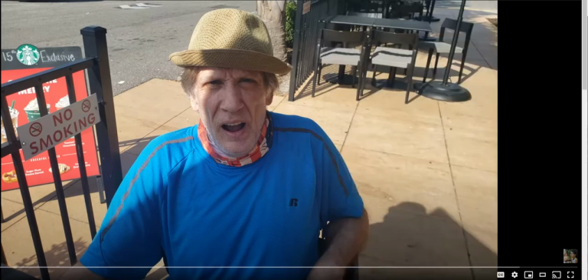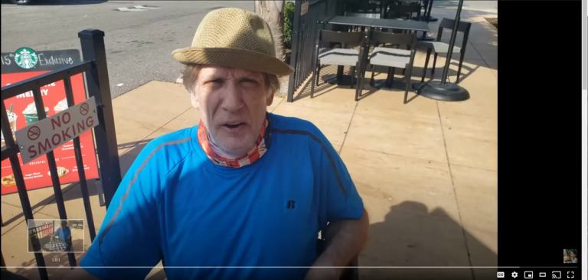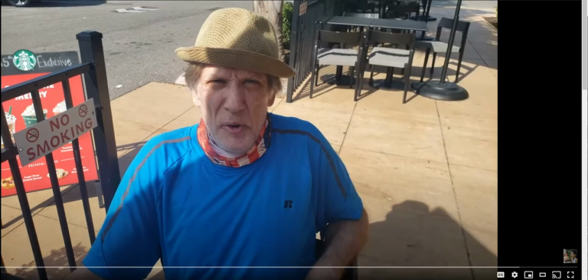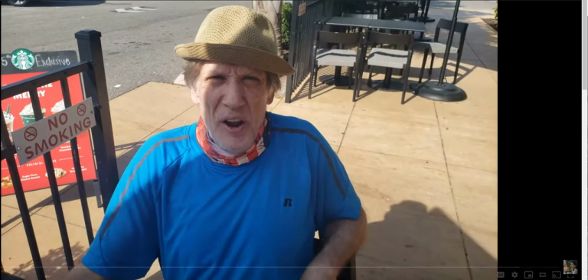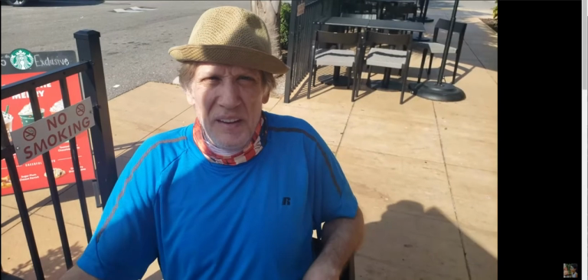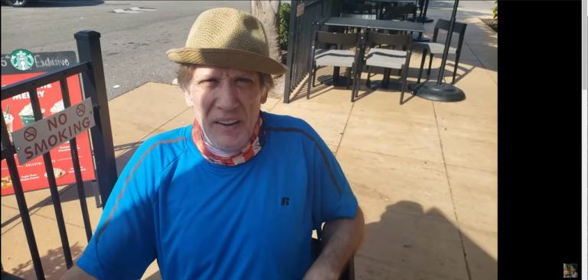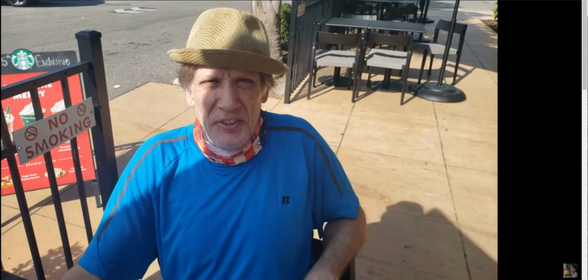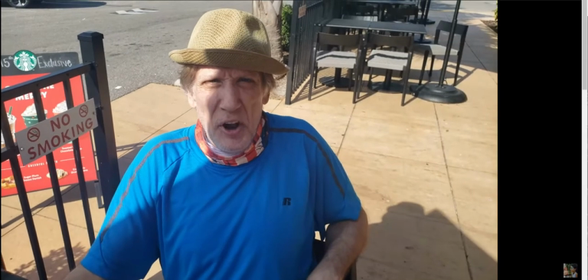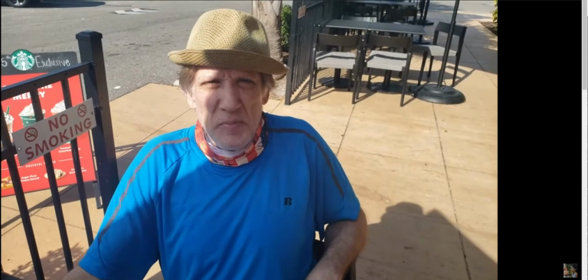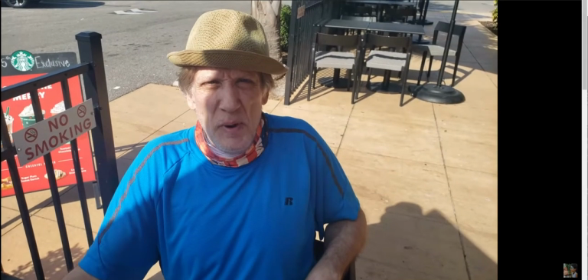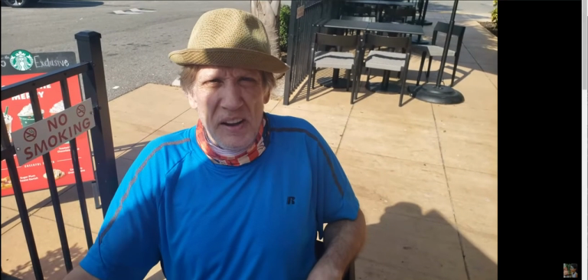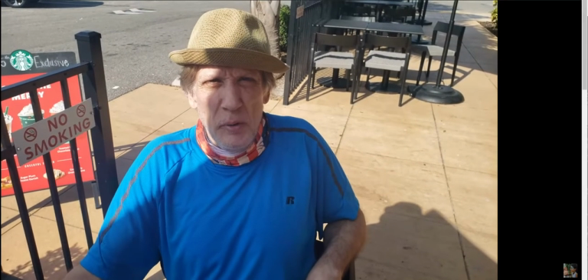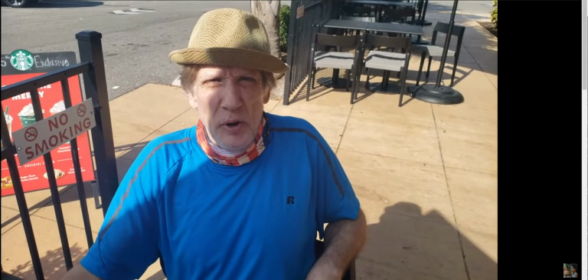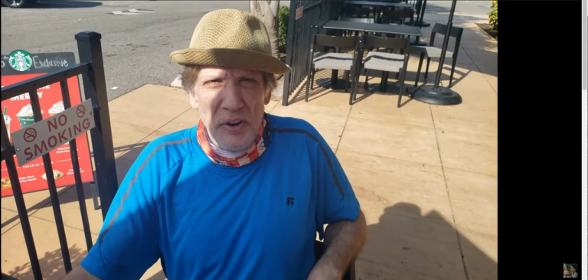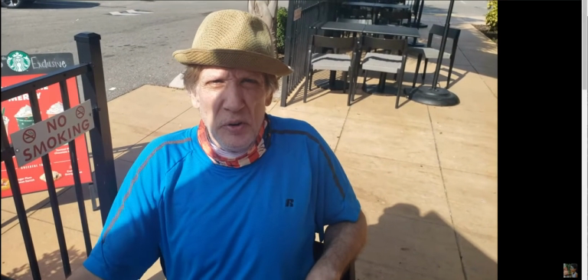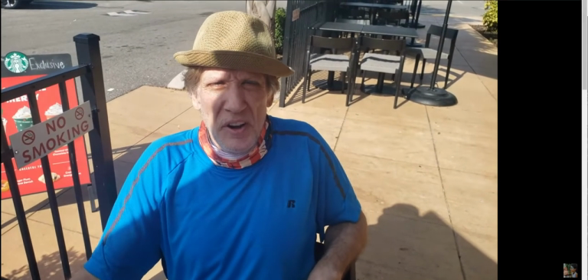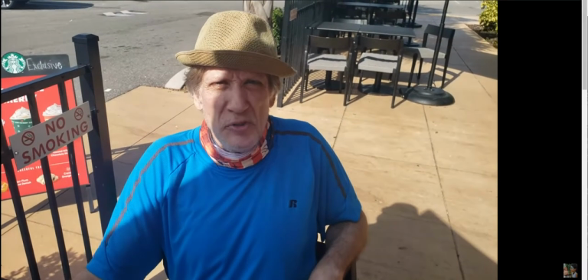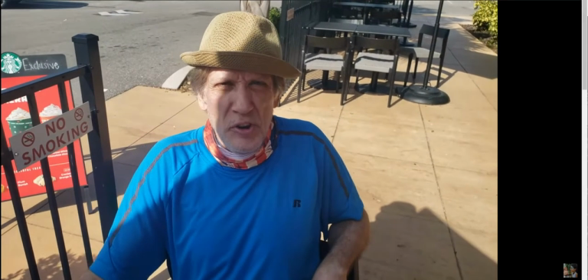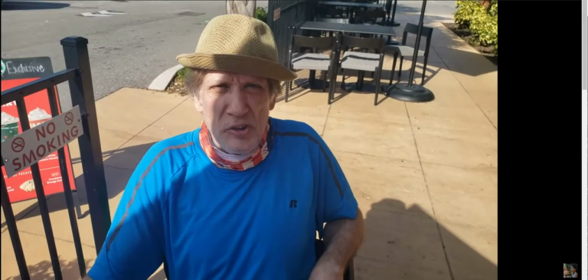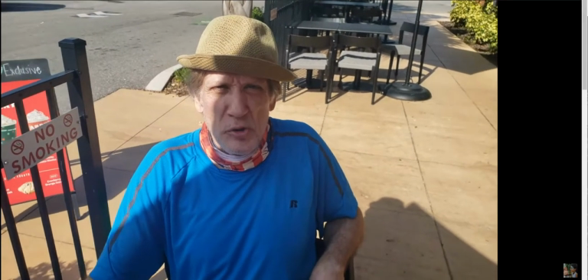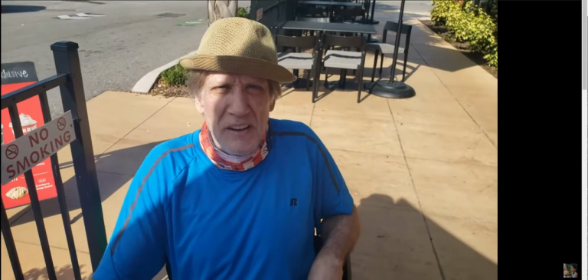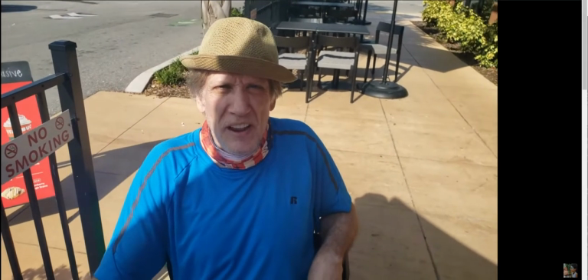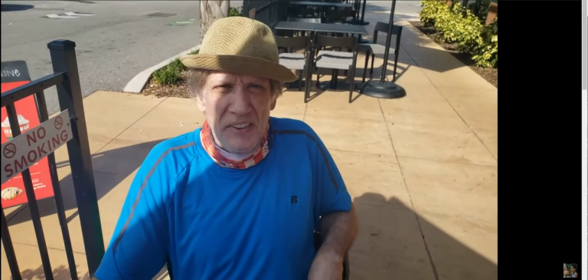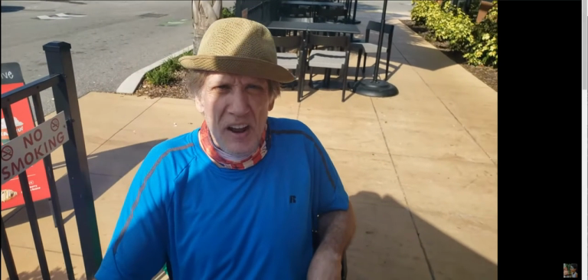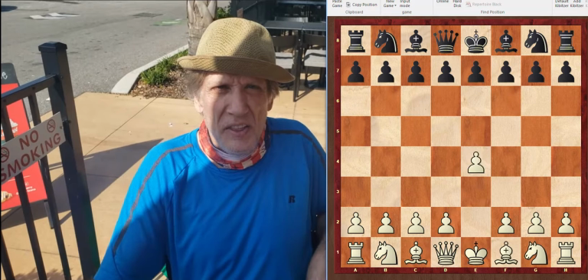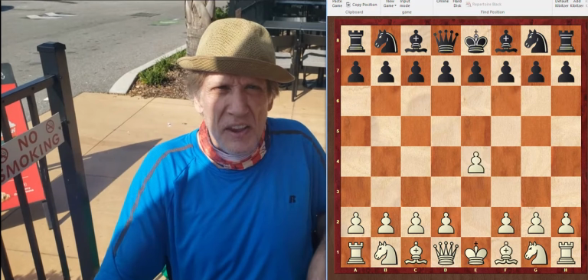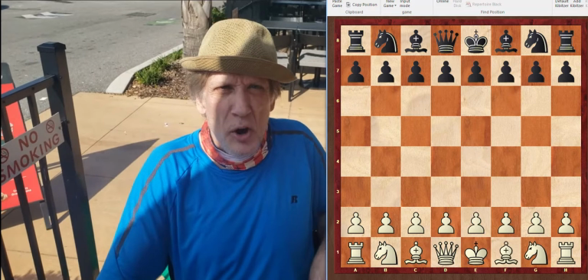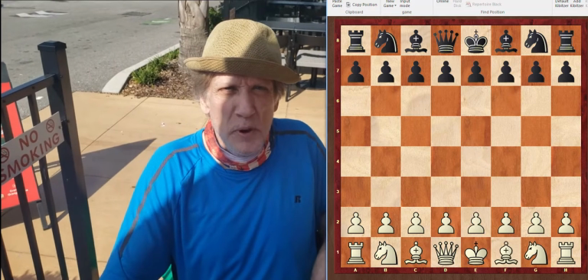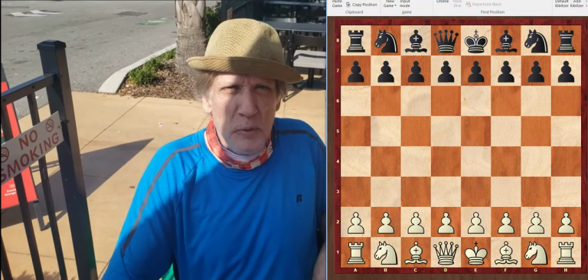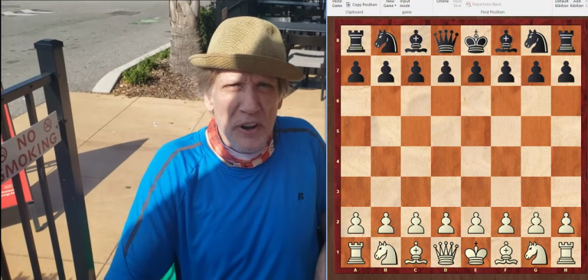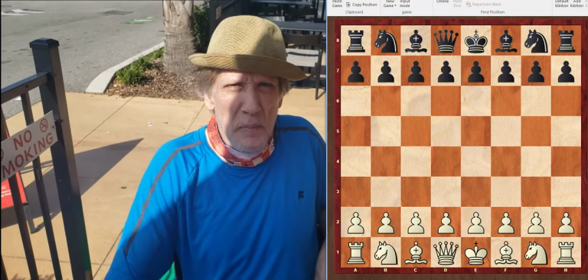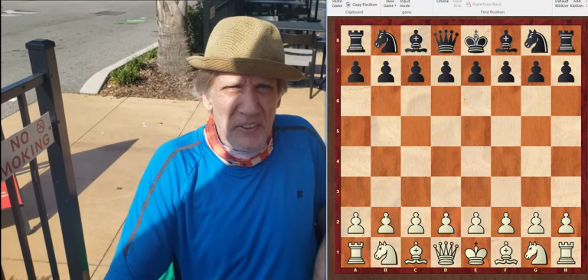Hi everyone, this is Coach Mike and we're going to do an introductory lesson on the Open Ruy Lopez.